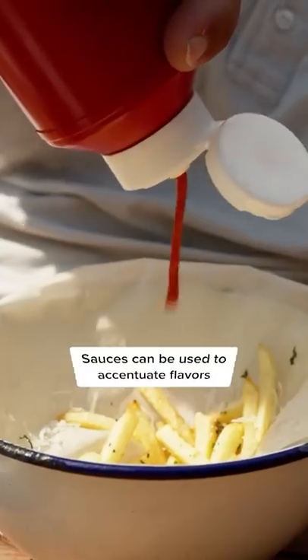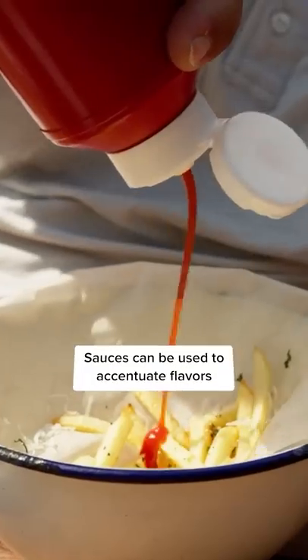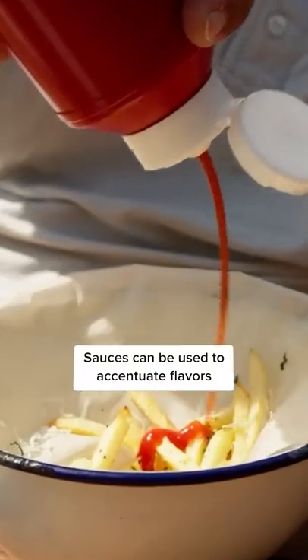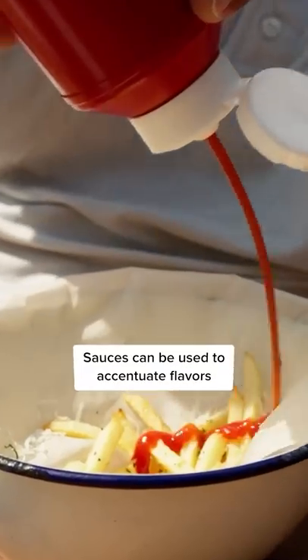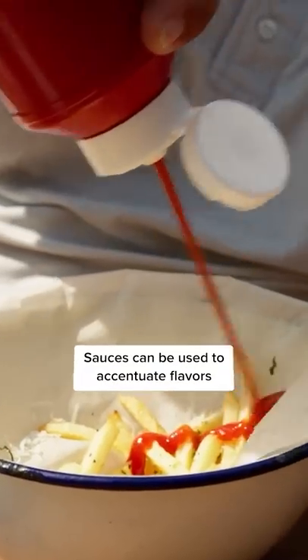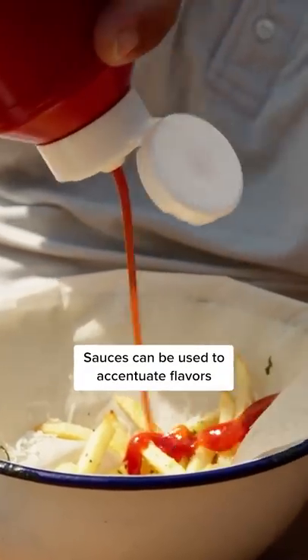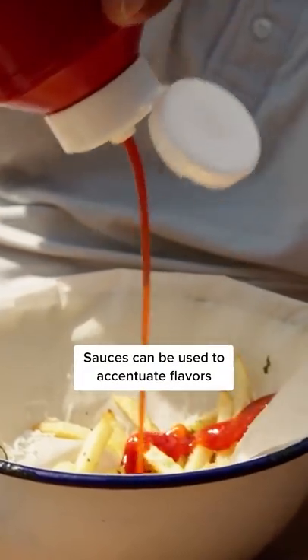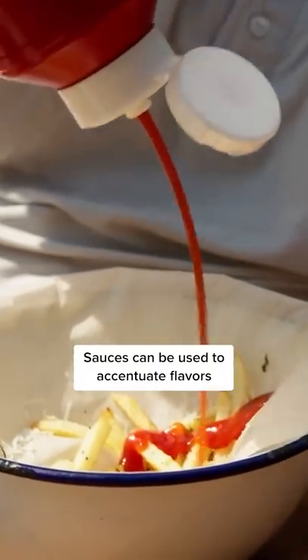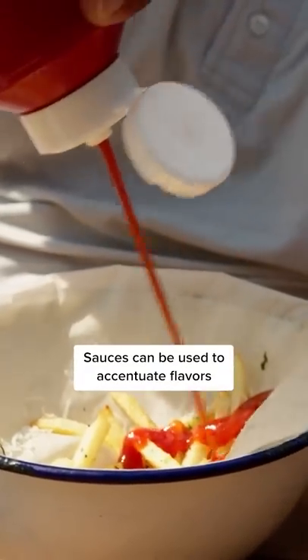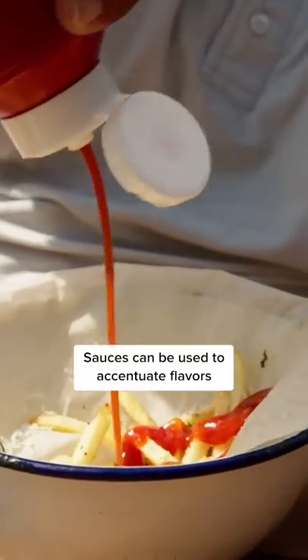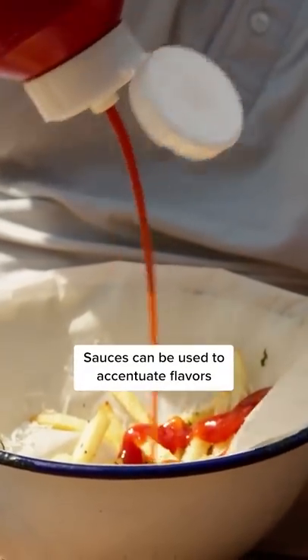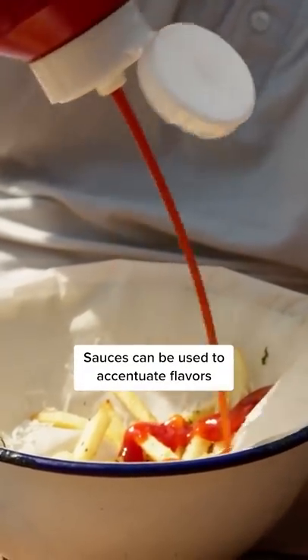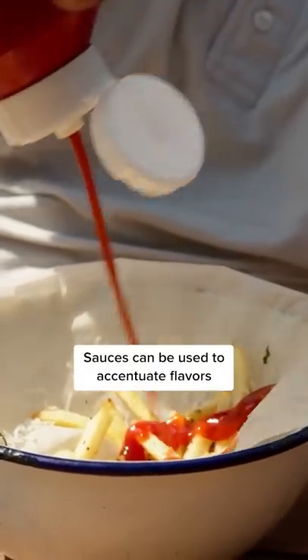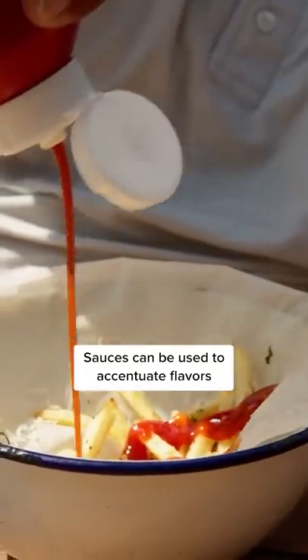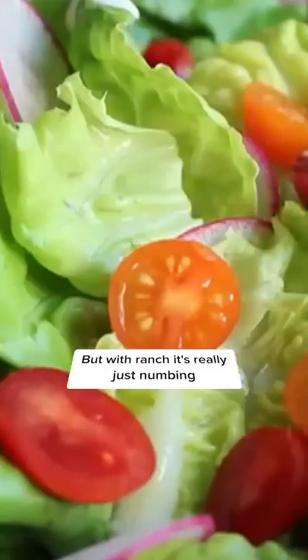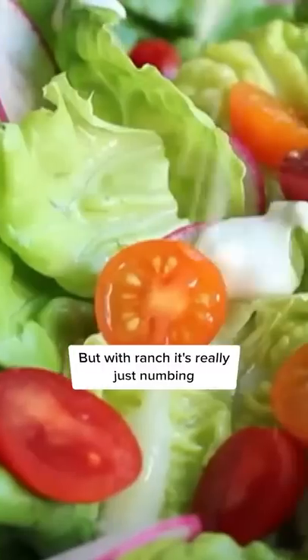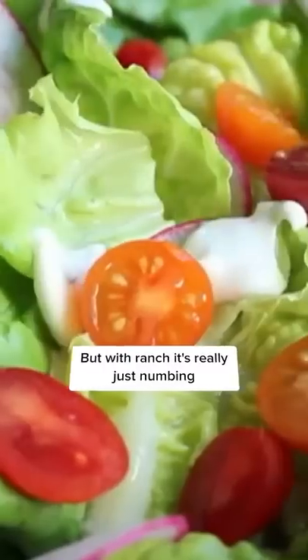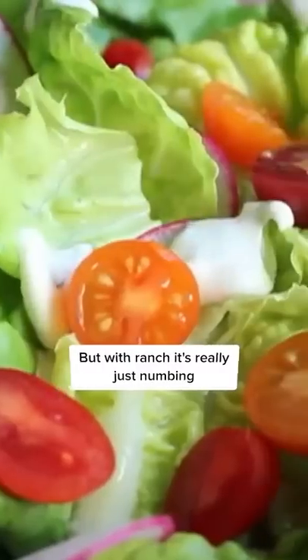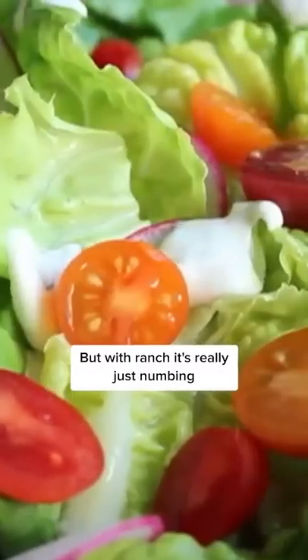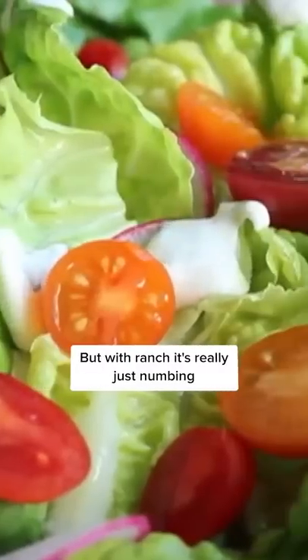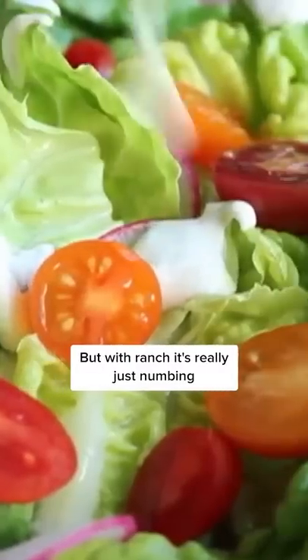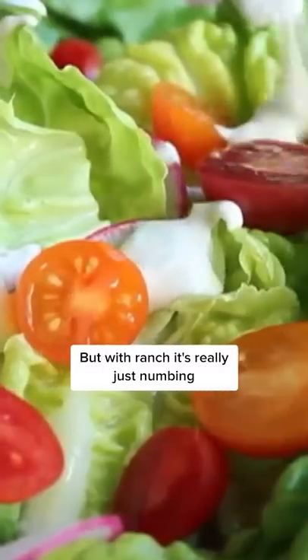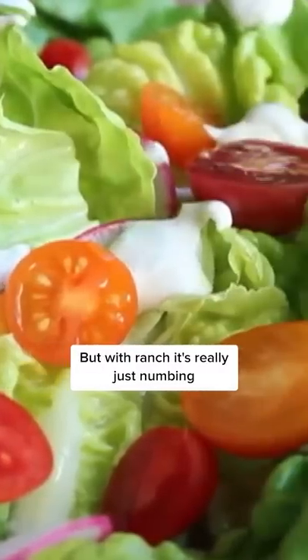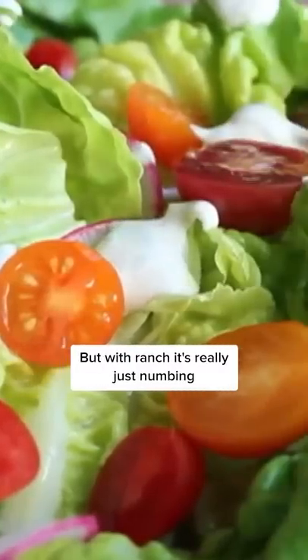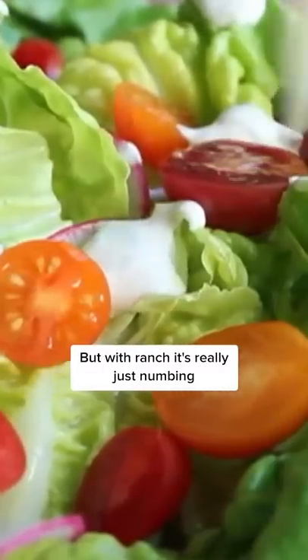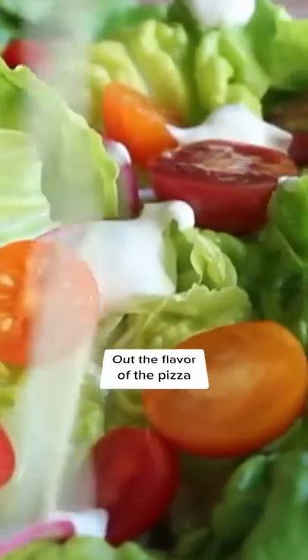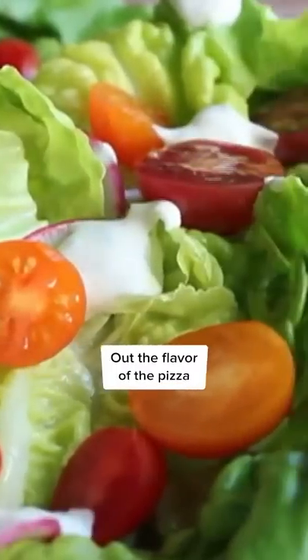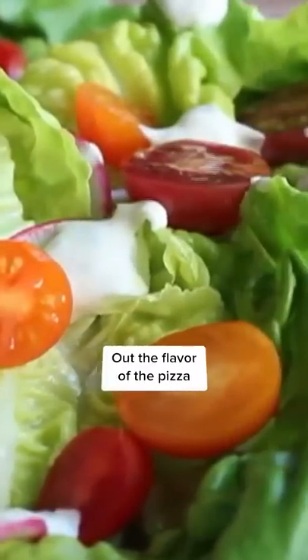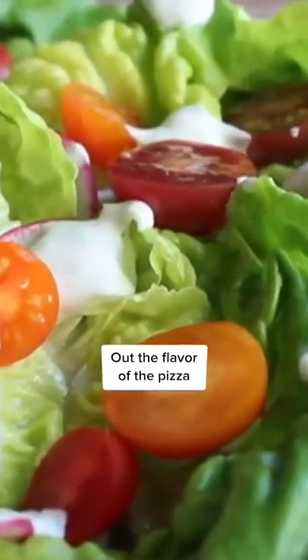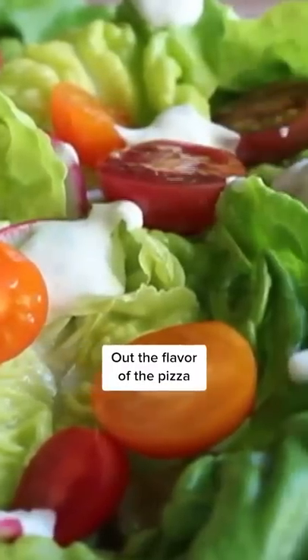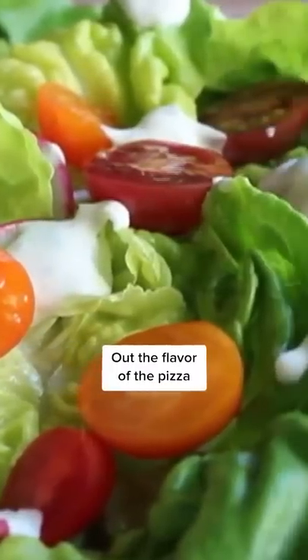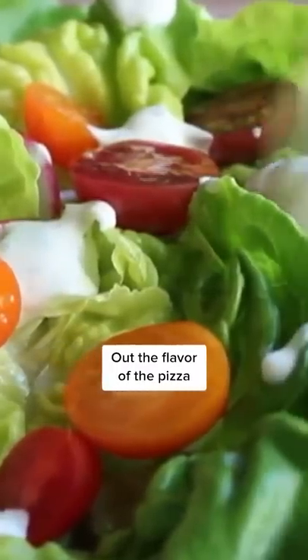Sauces can be used to accentuate flavors, but with ranch, it's really just numbing out the flavor of the pizza.